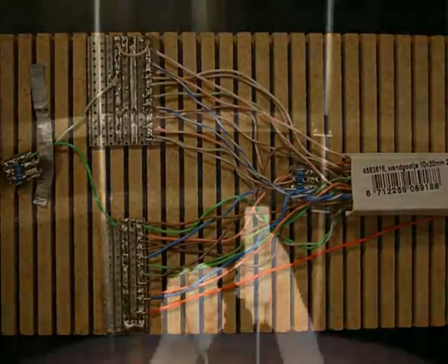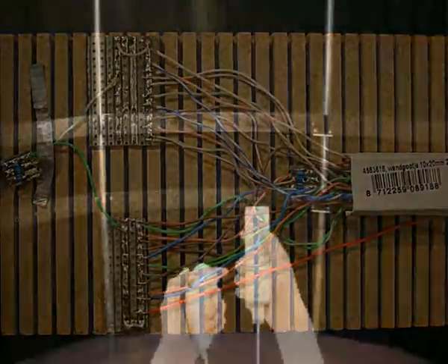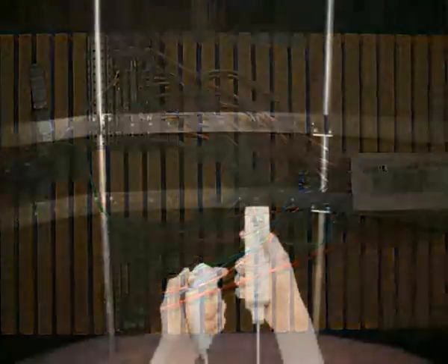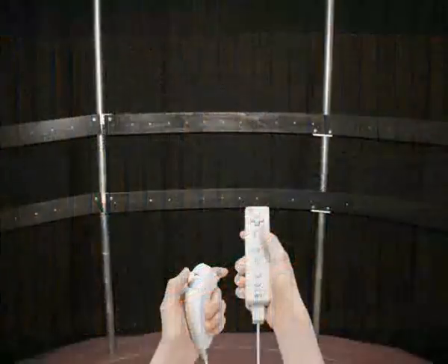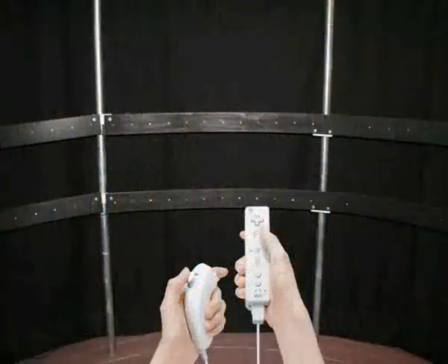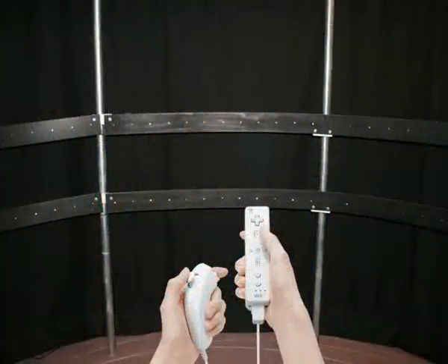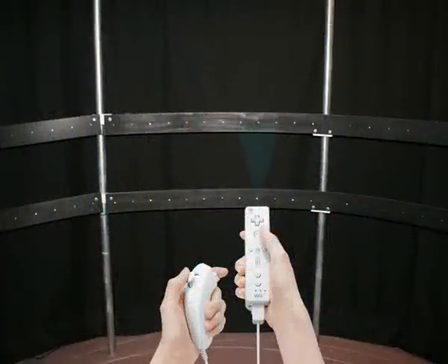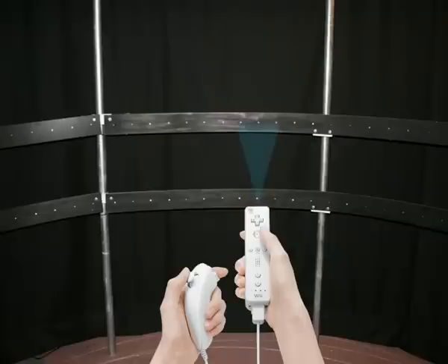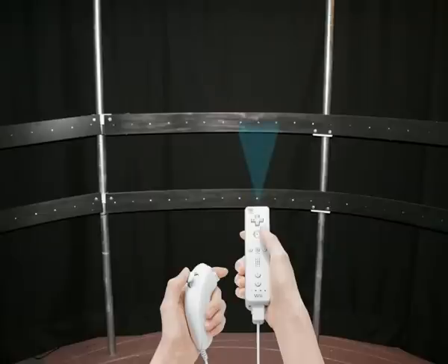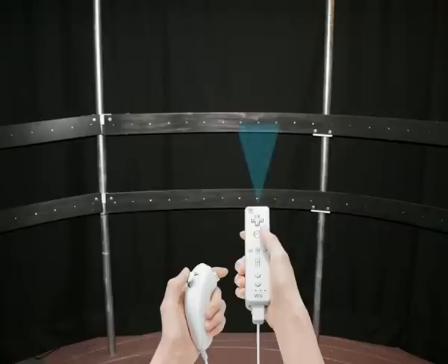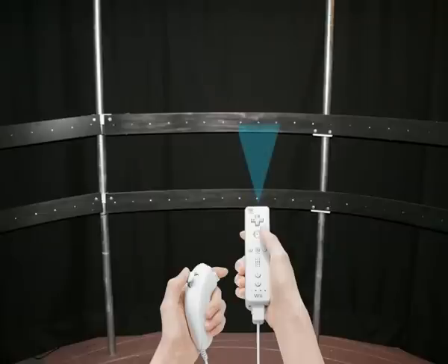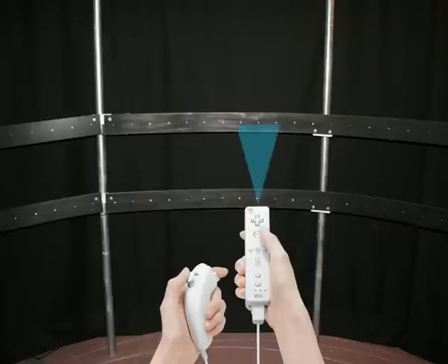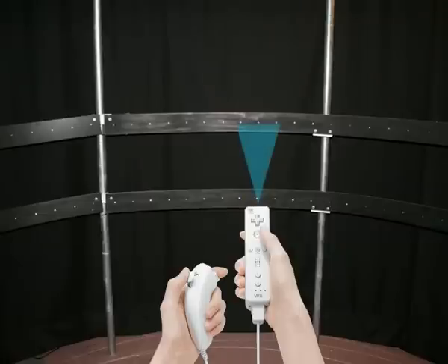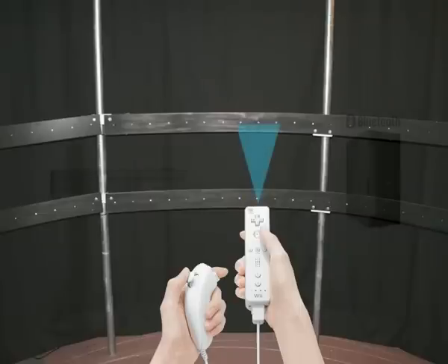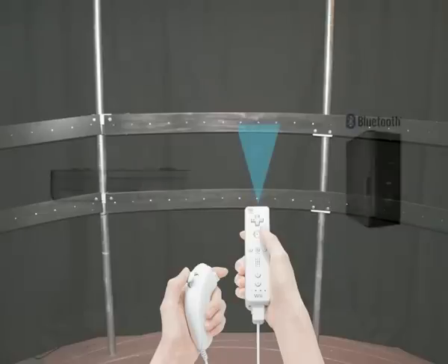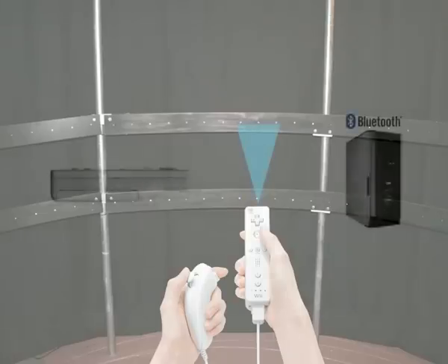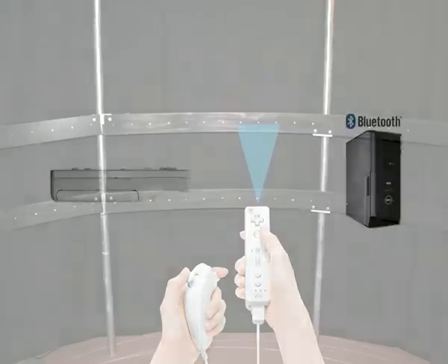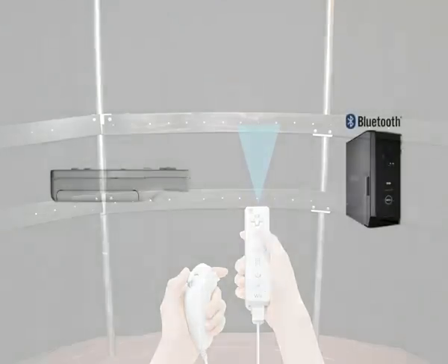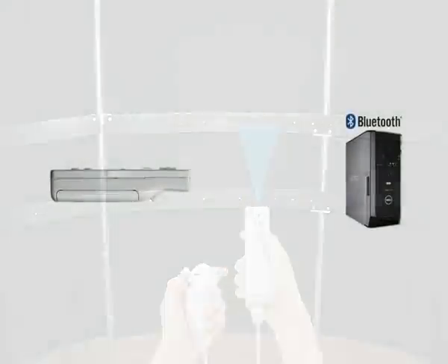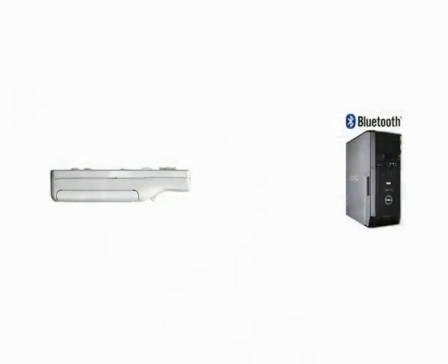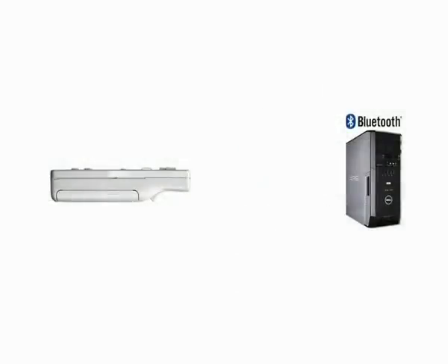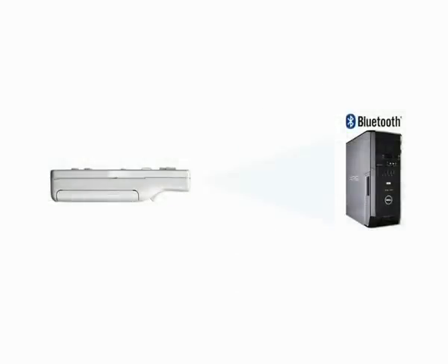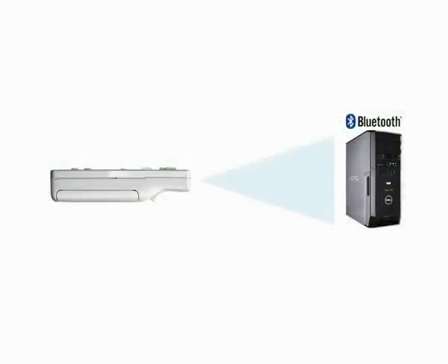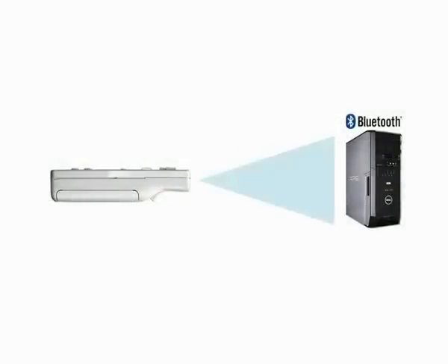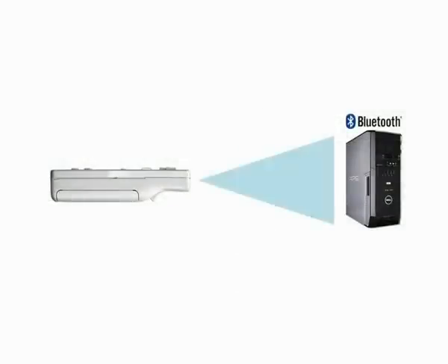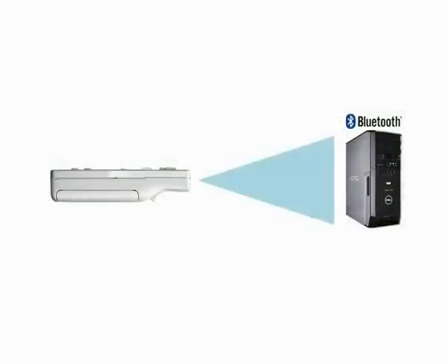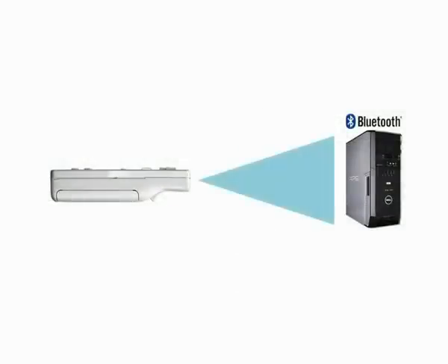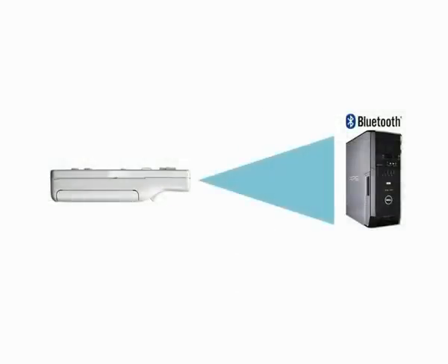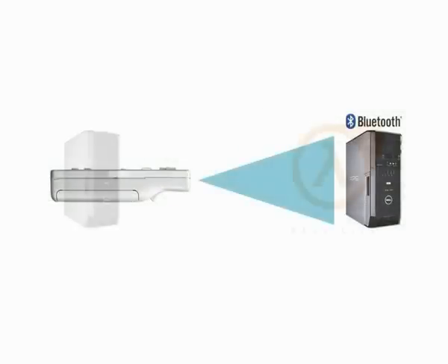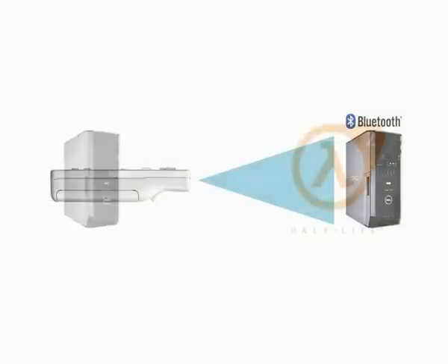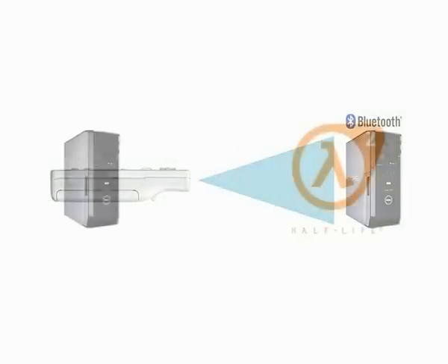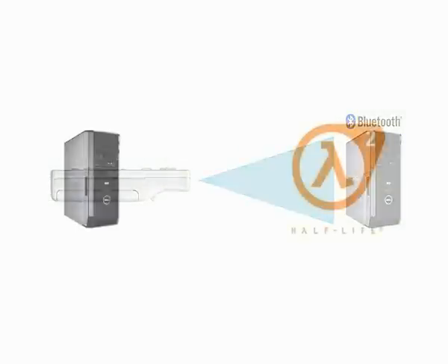This signal will then be received by a computer with a Bluetooth connection, which sends the data to the Half-Life 2 engine.